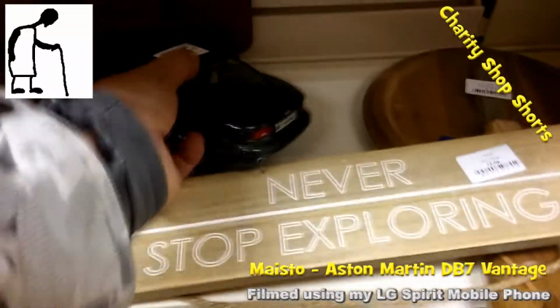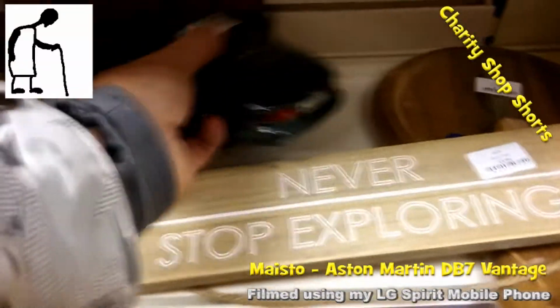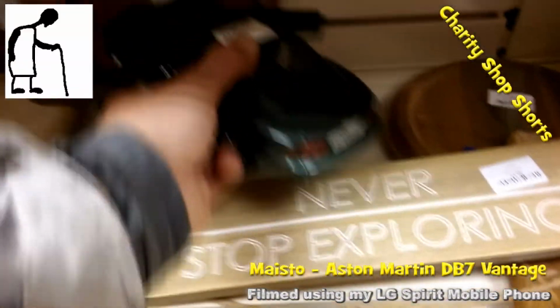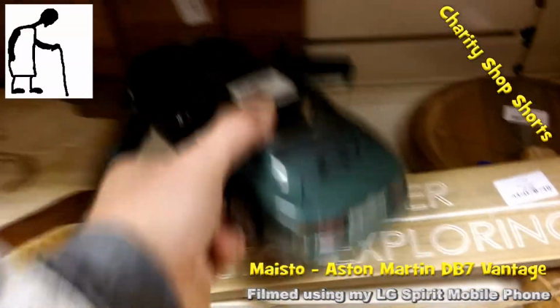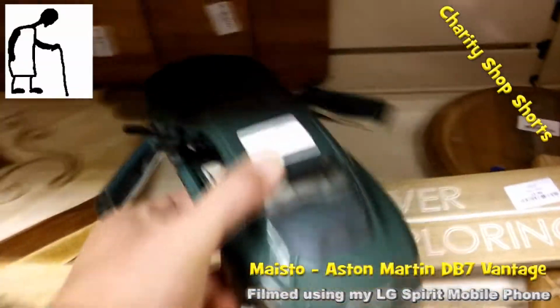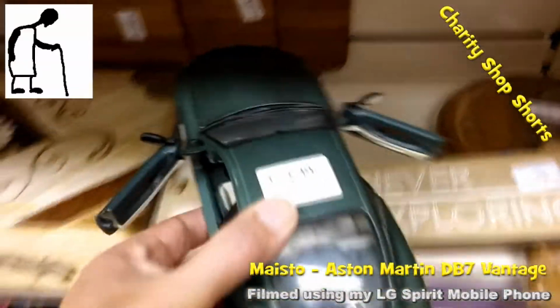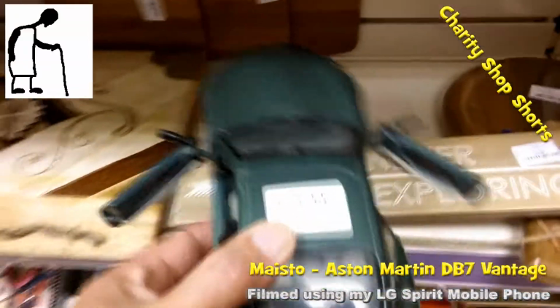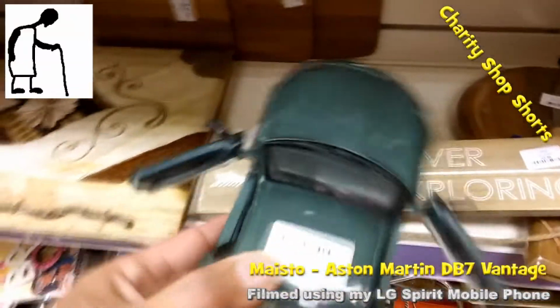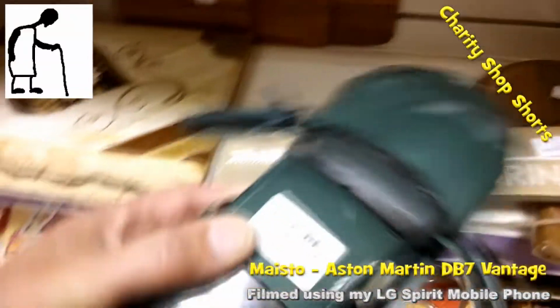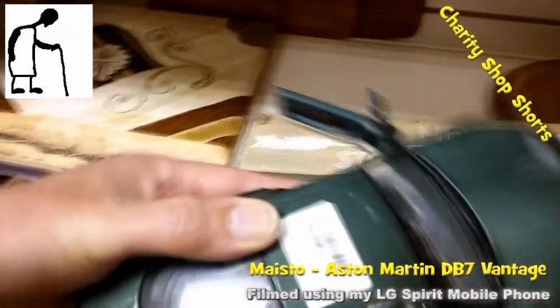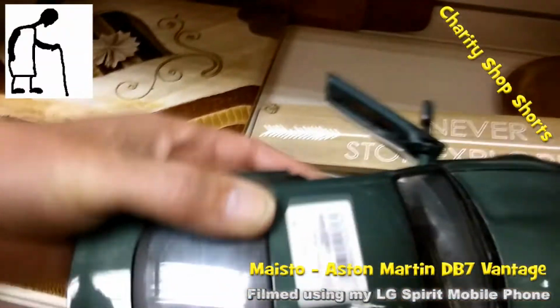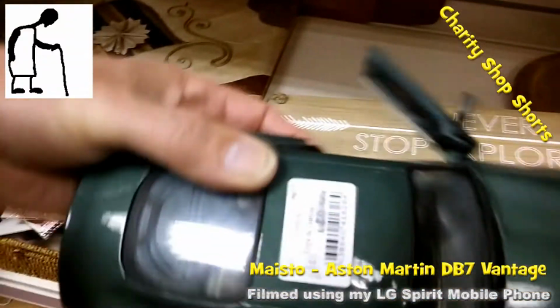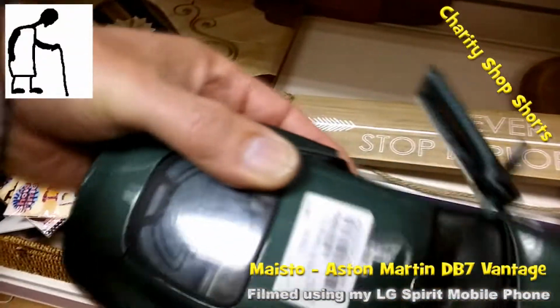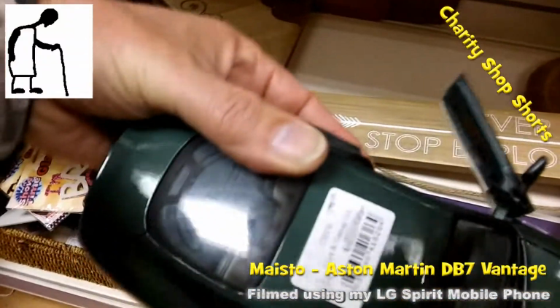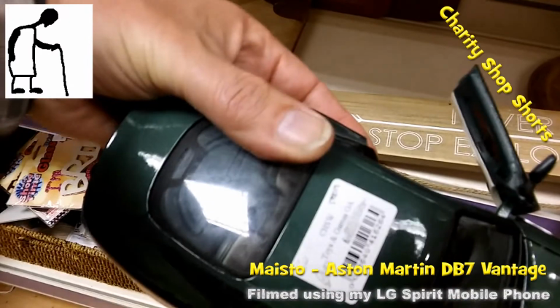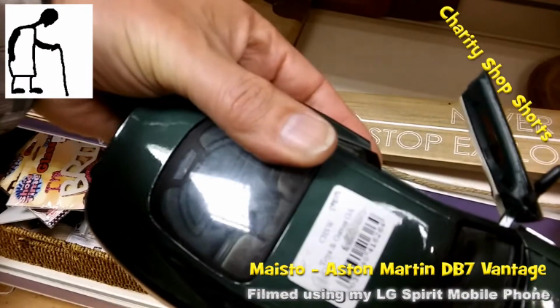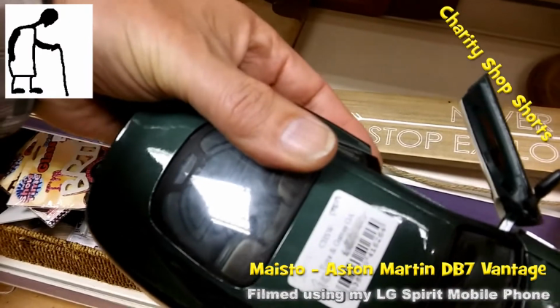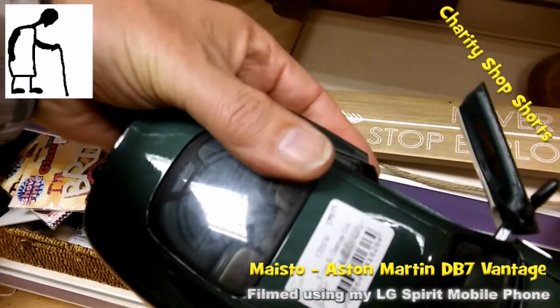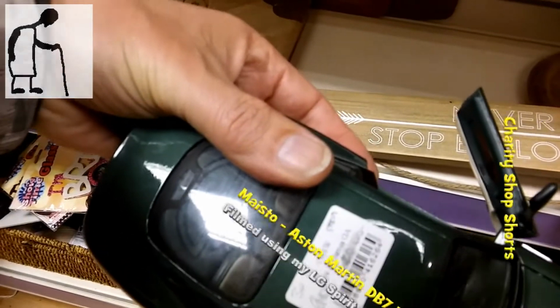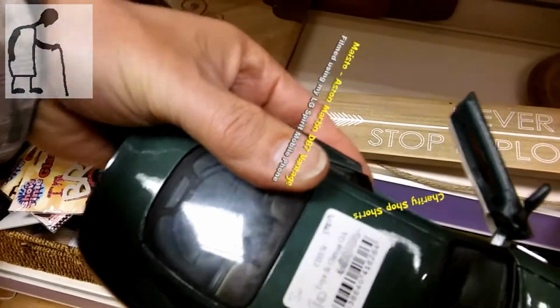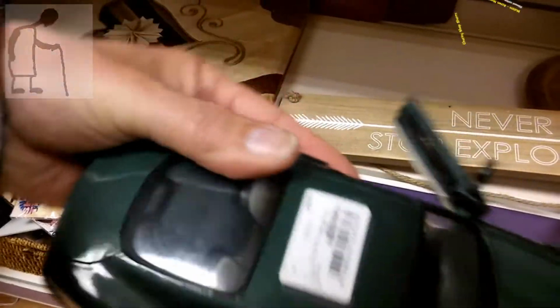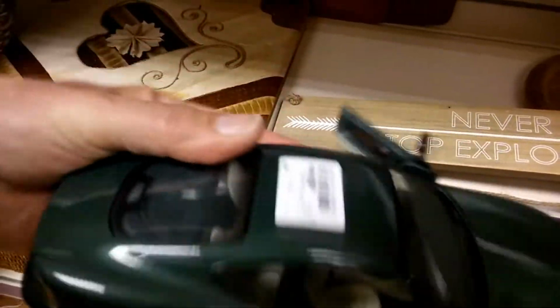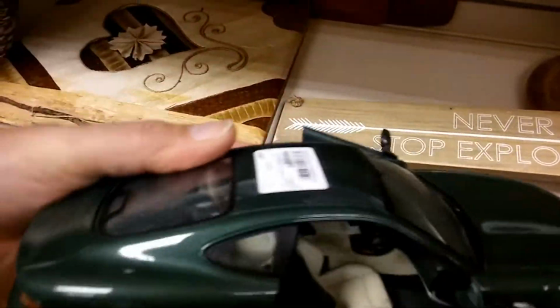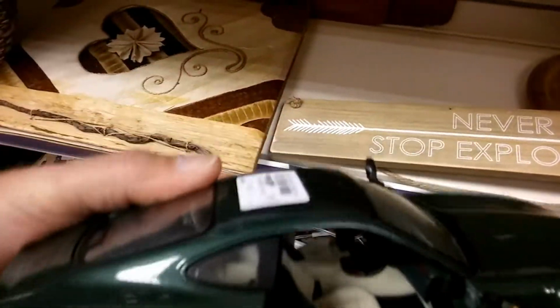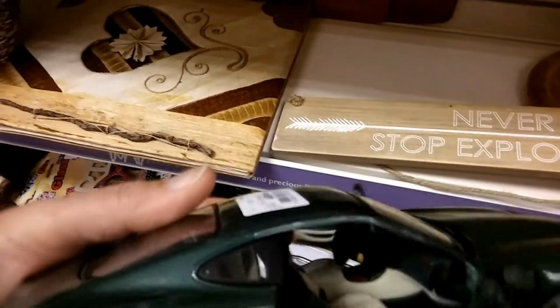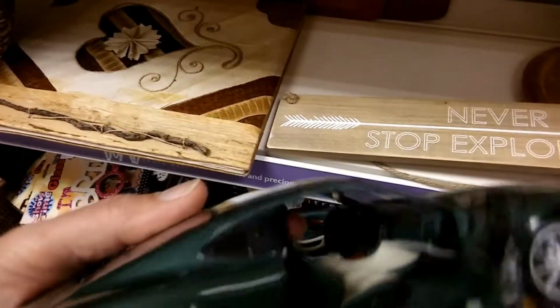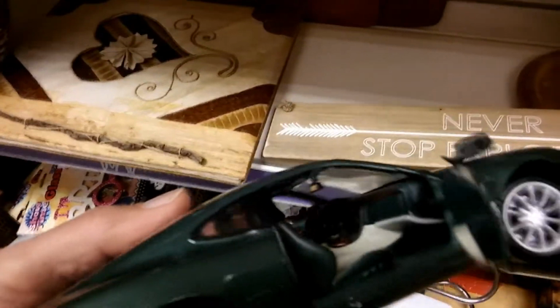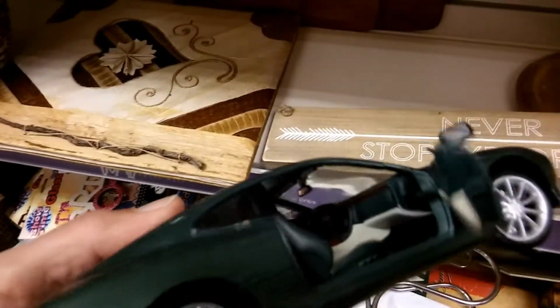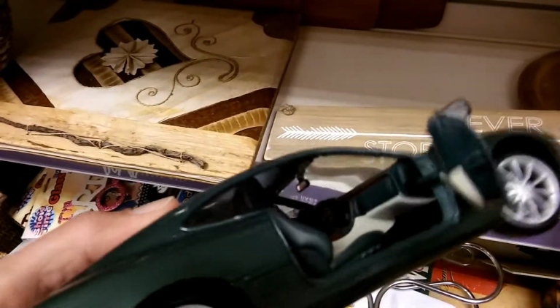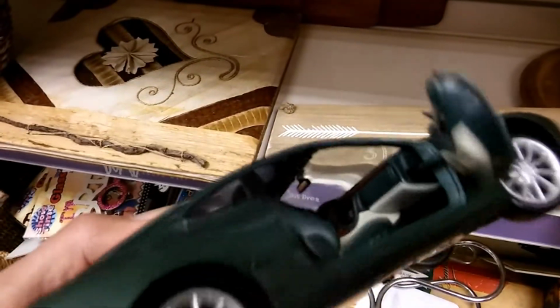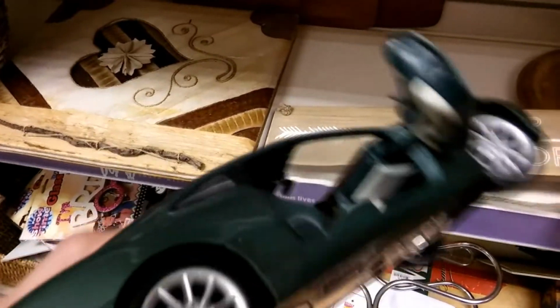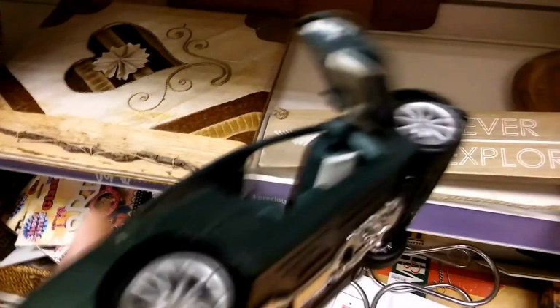Hi guys, another charity shop short where I show you something that caught my eye but I didn't buy.